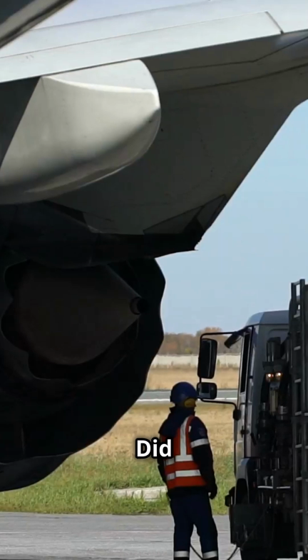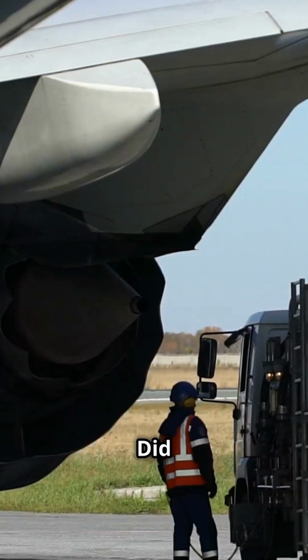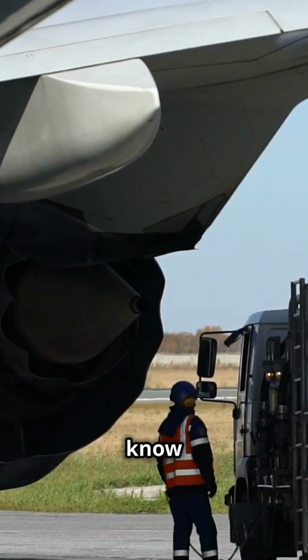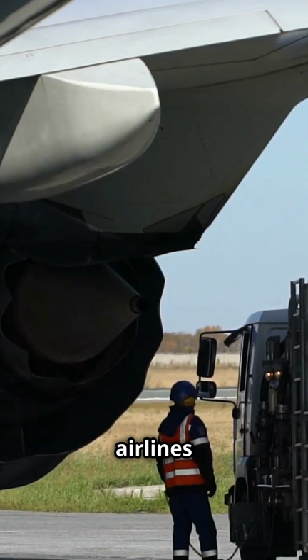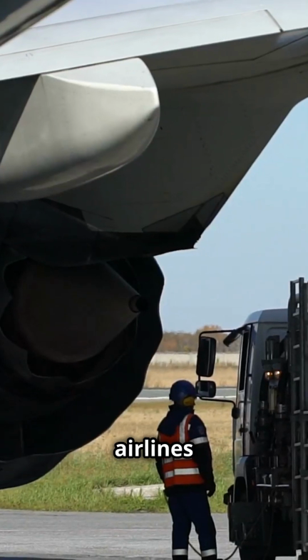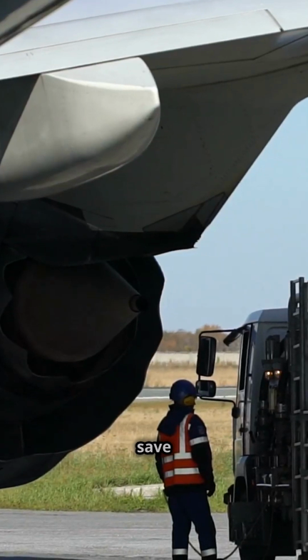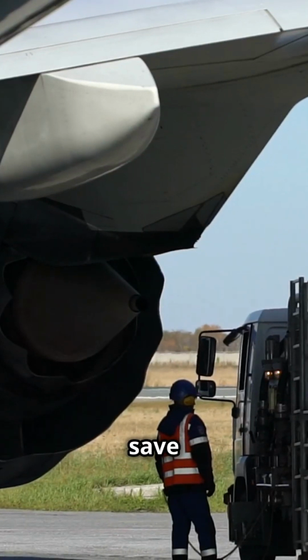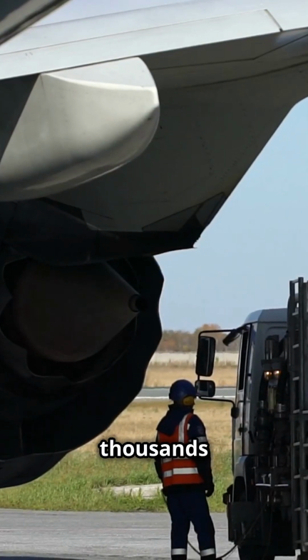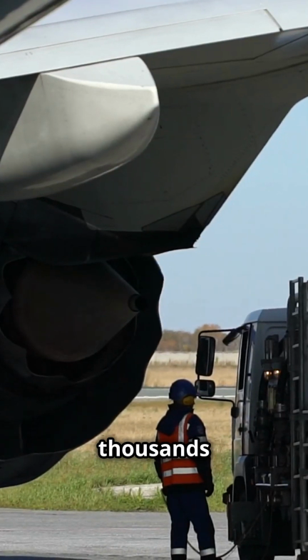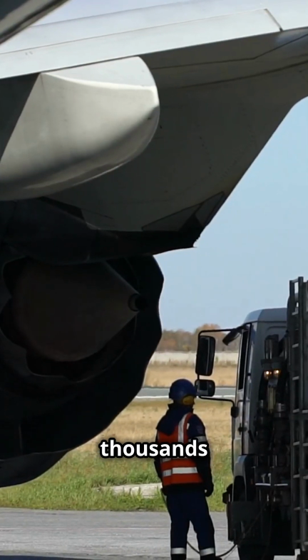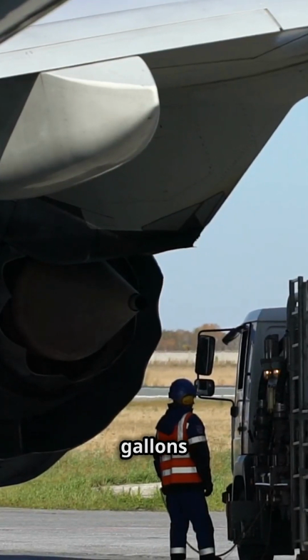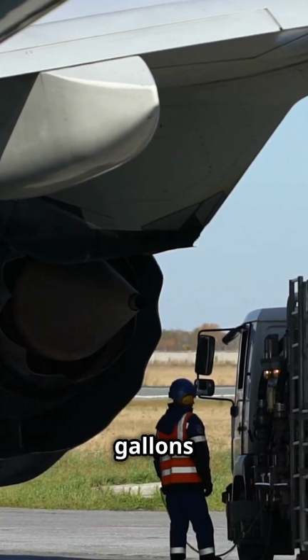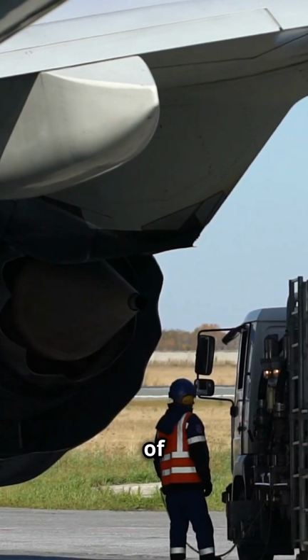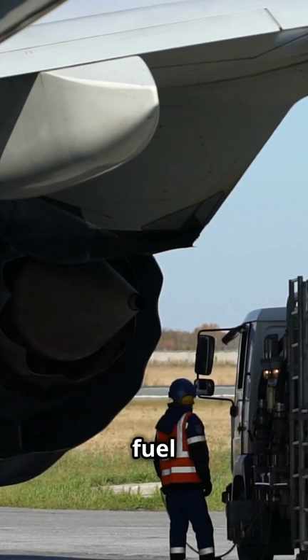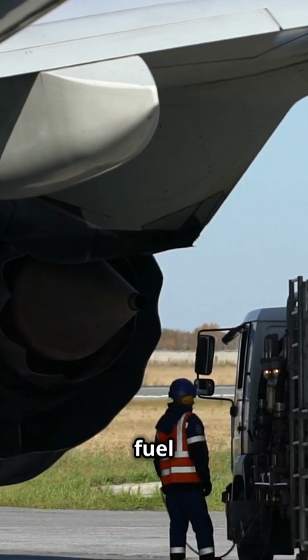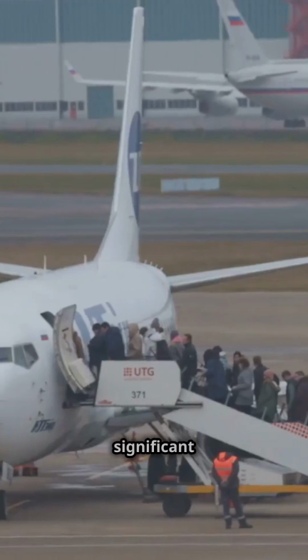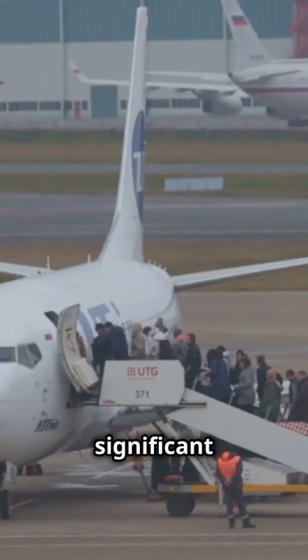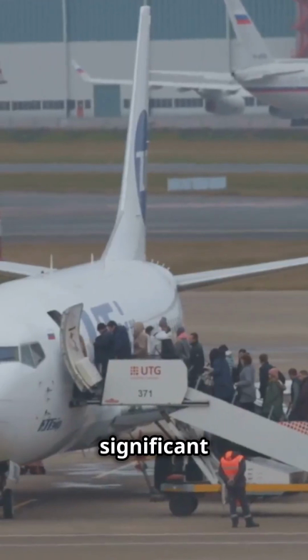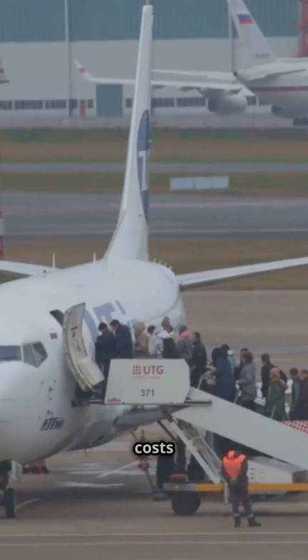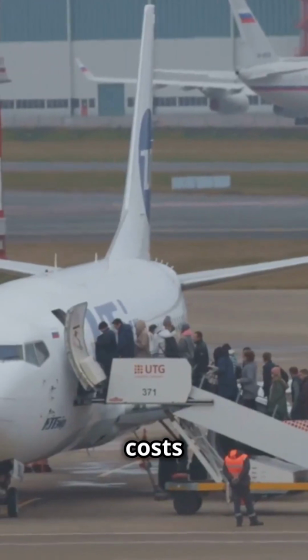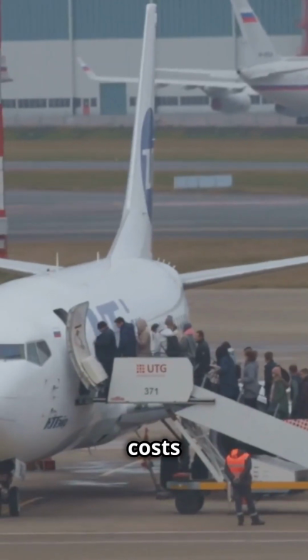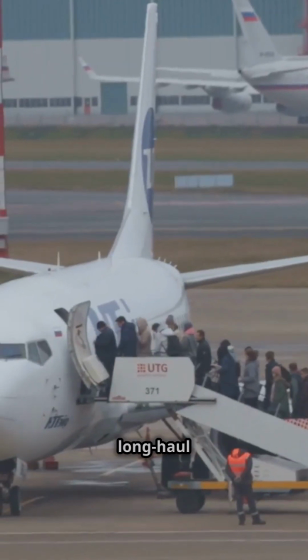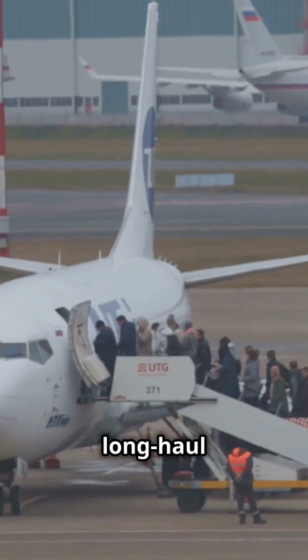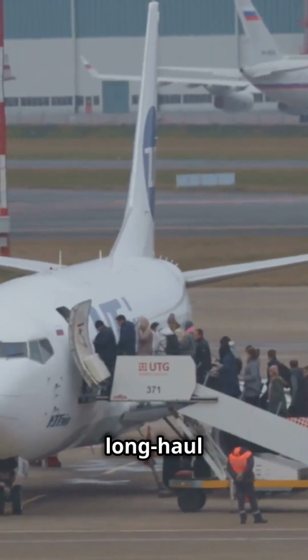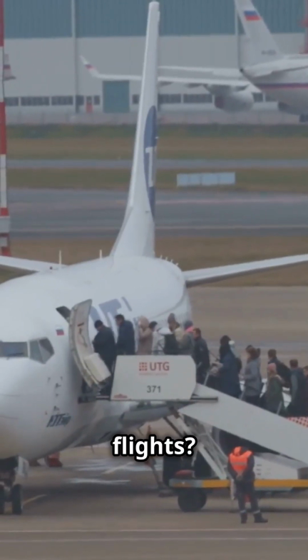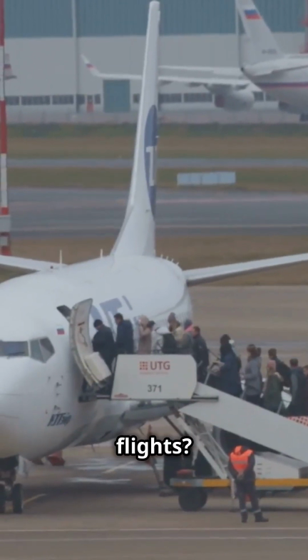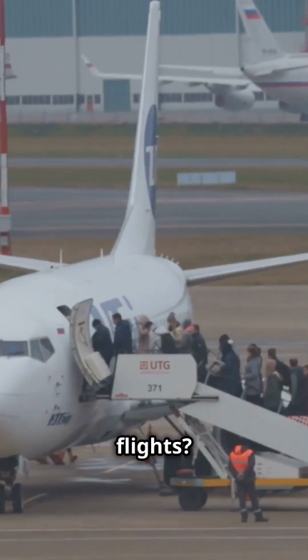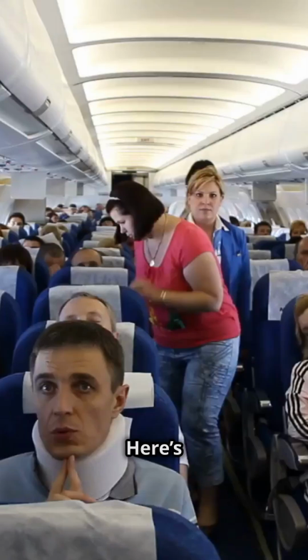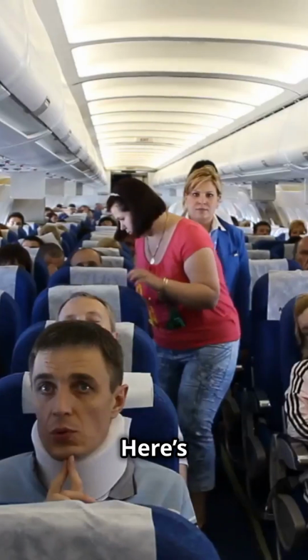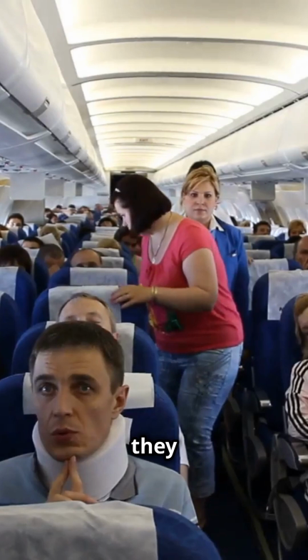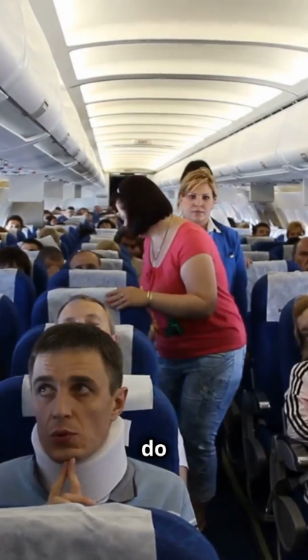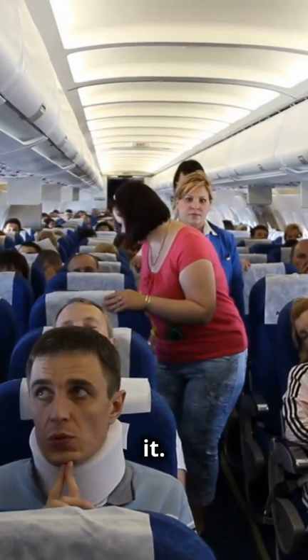Did you know airlines save thousands of gallons of fuel and significant costs on long-haul flights? Here's how they do it.